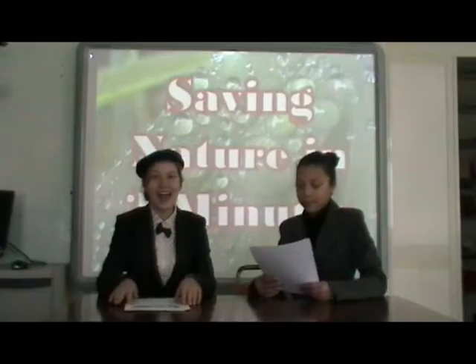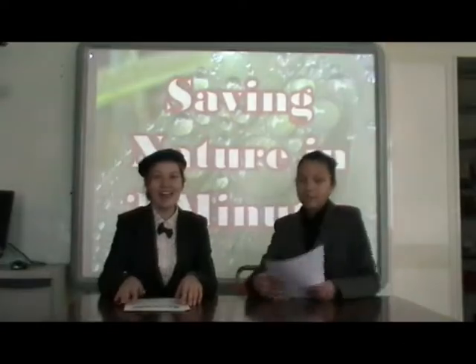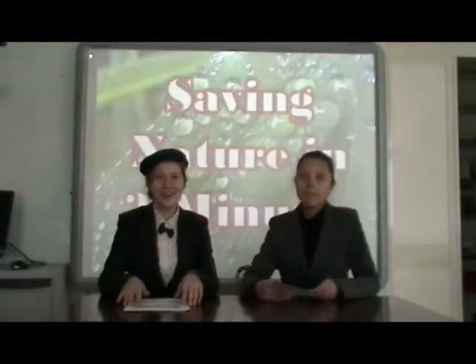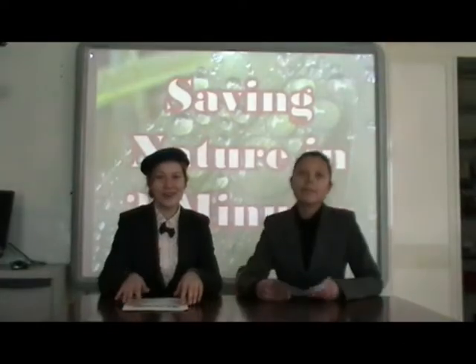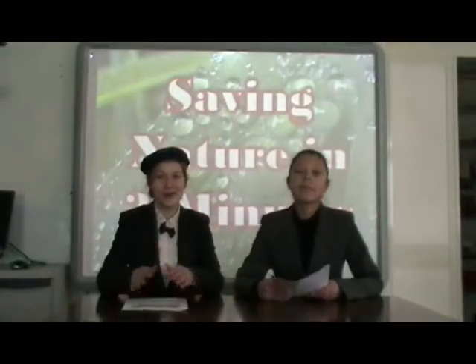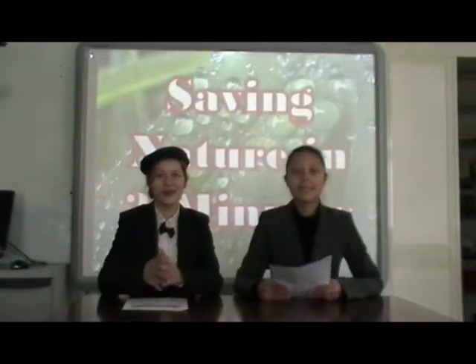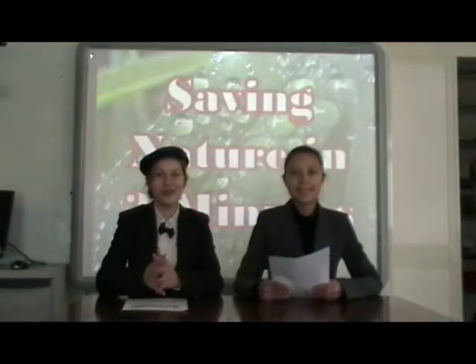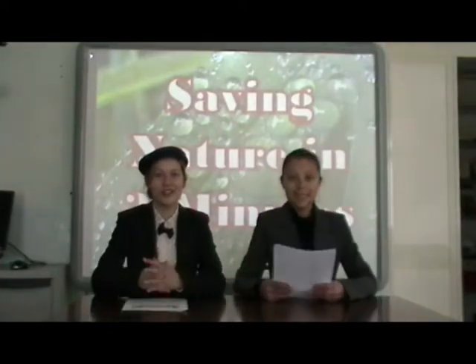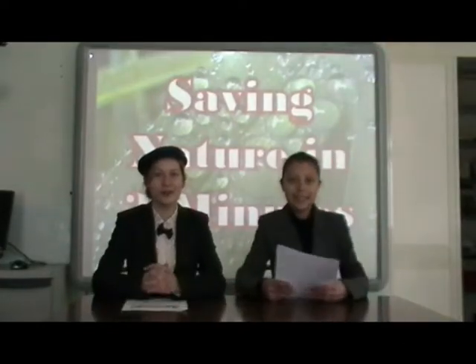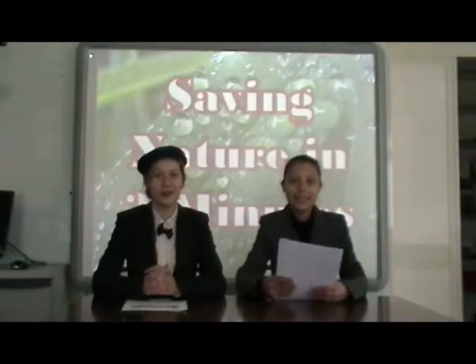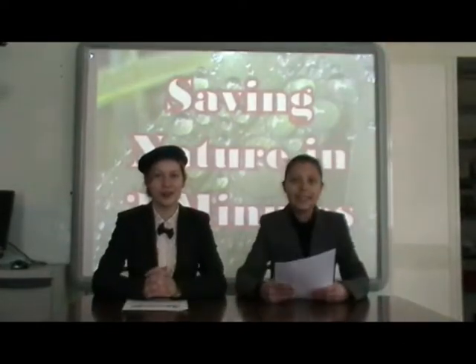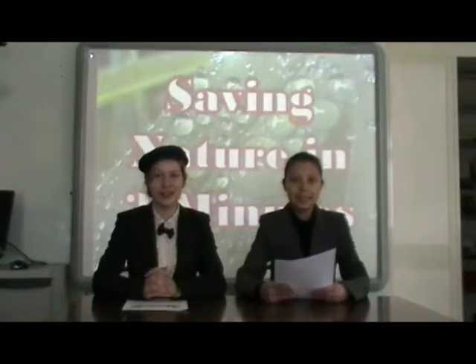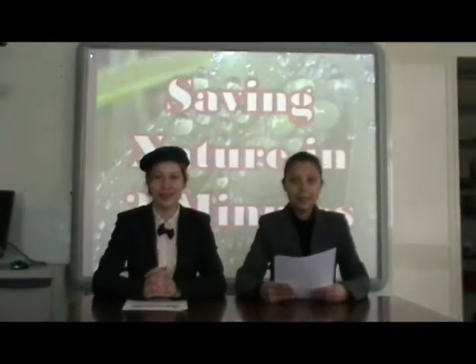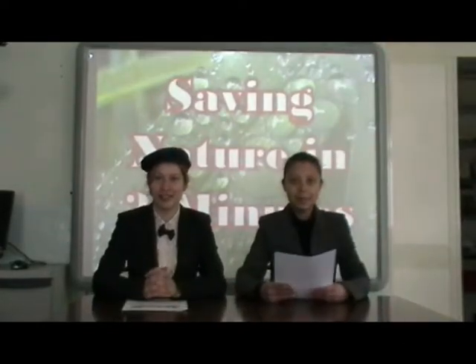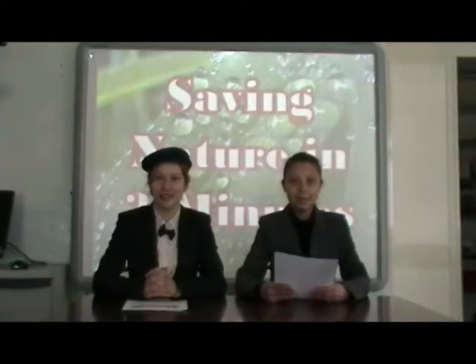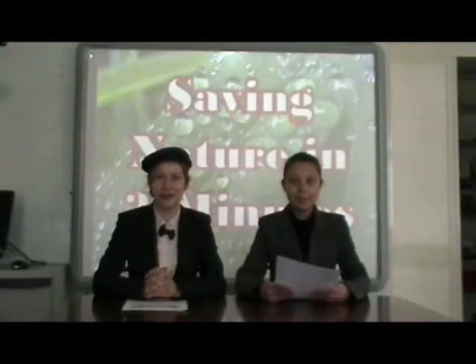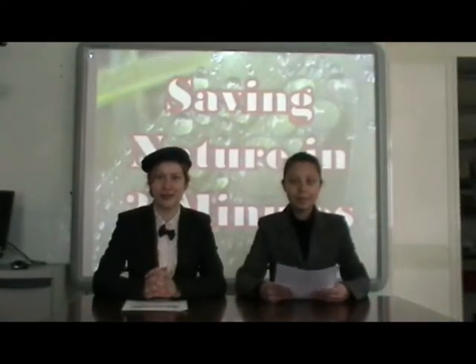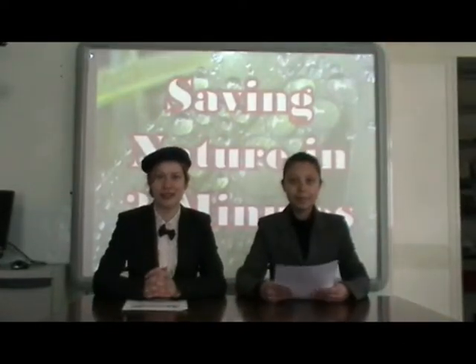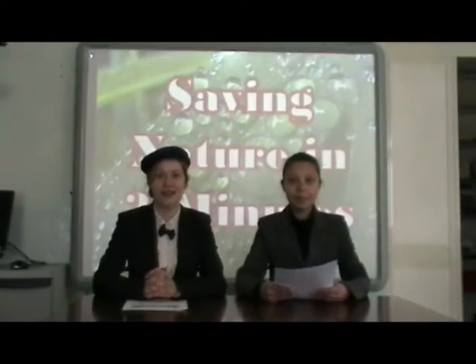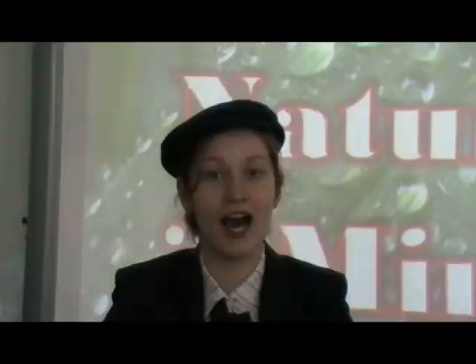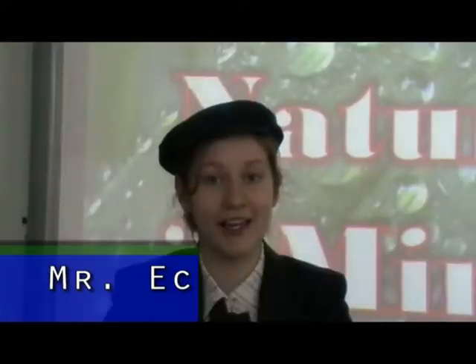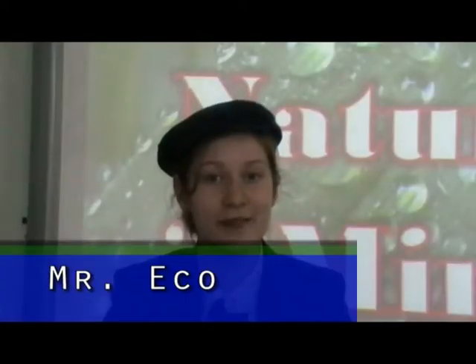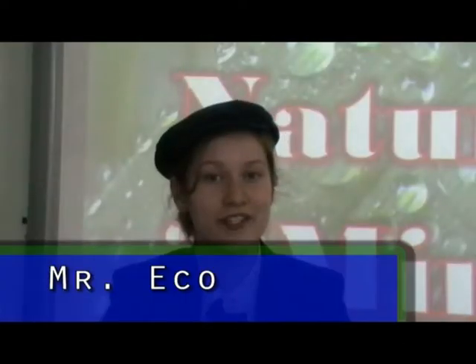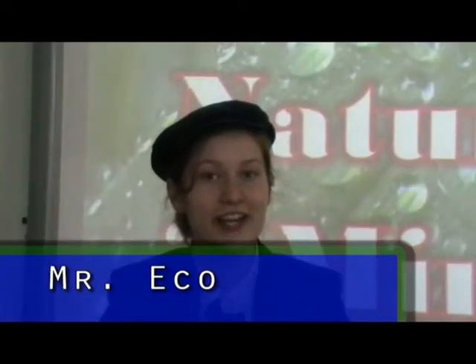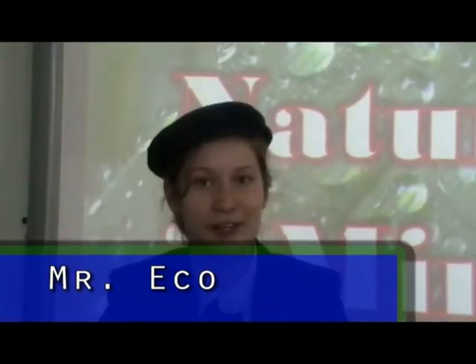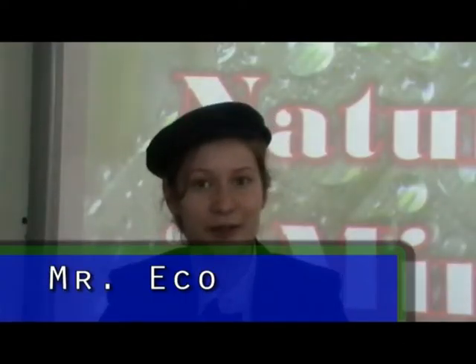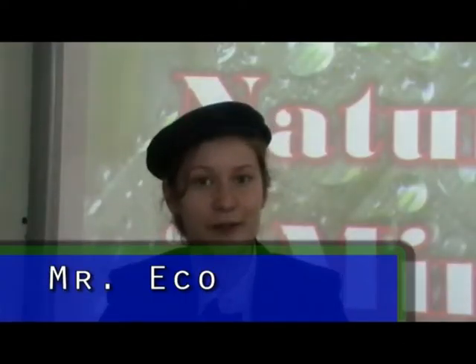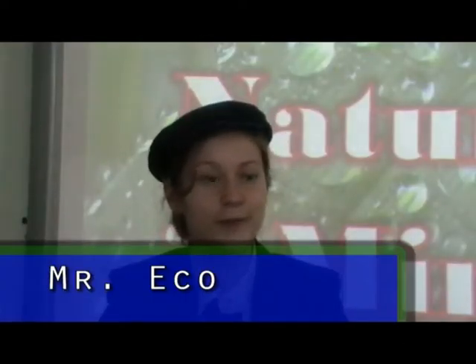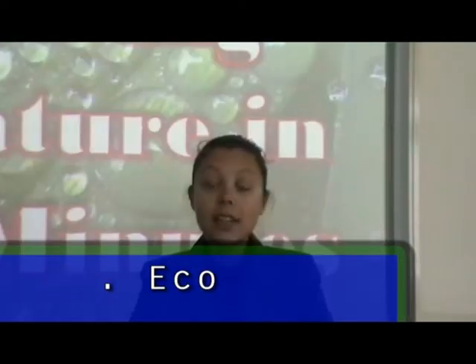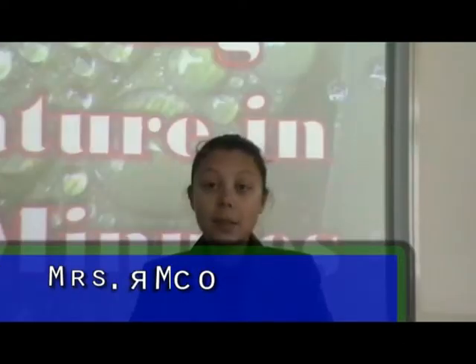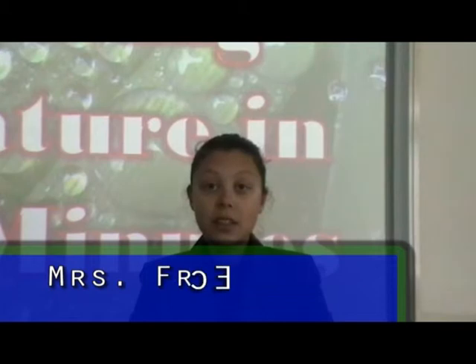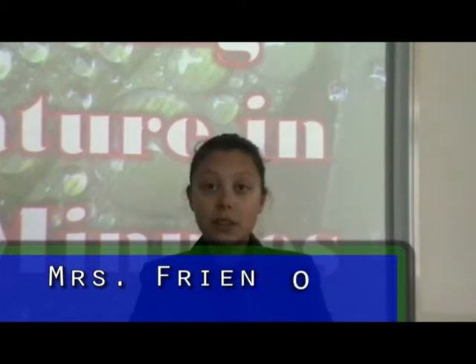Hello and welcome to another program of Saving the Nature in Two Minutes. I am Mr. Echo and I am Mrs. Friendly.